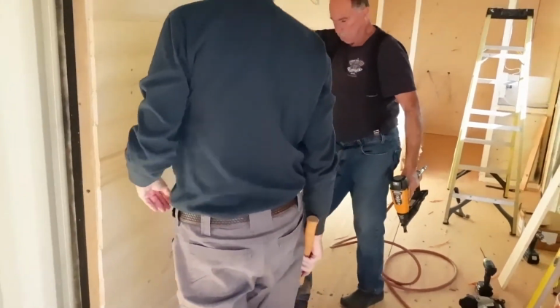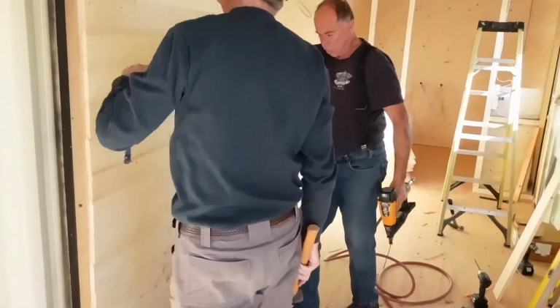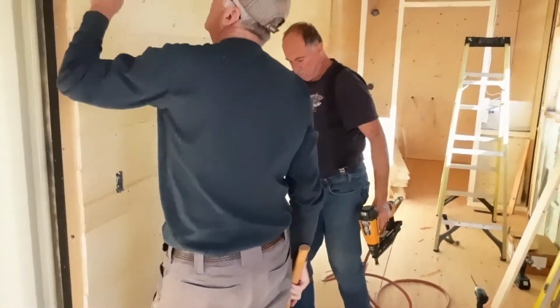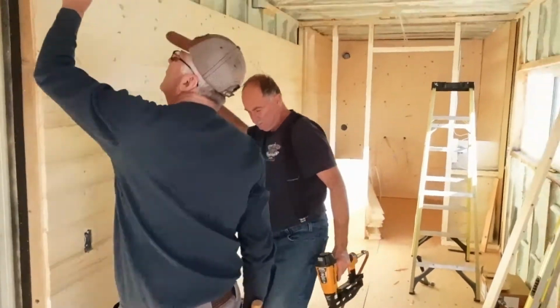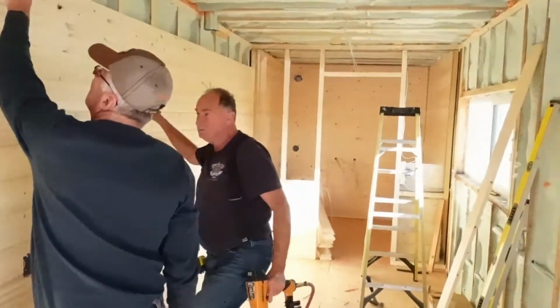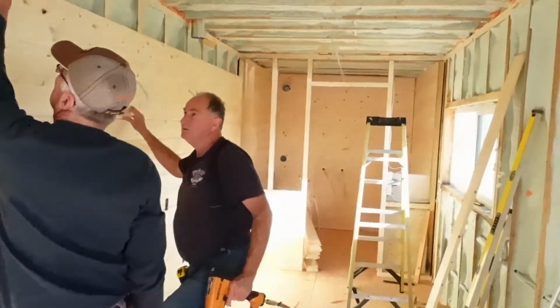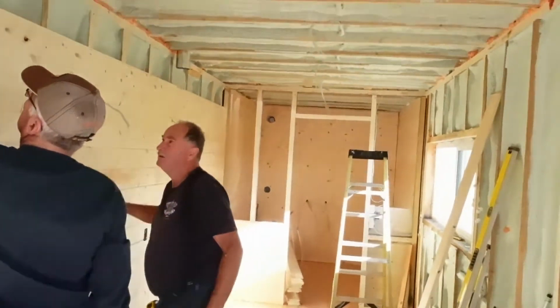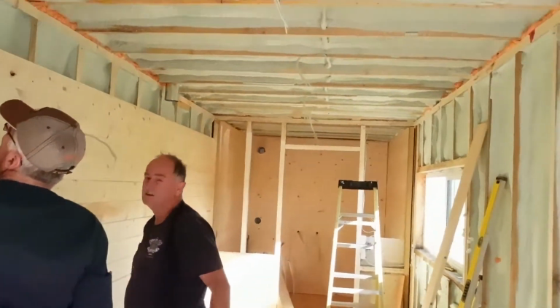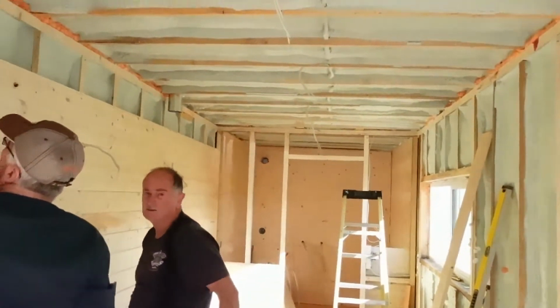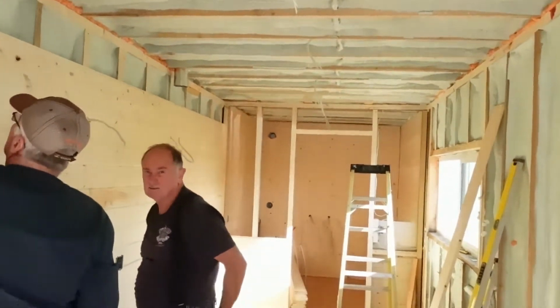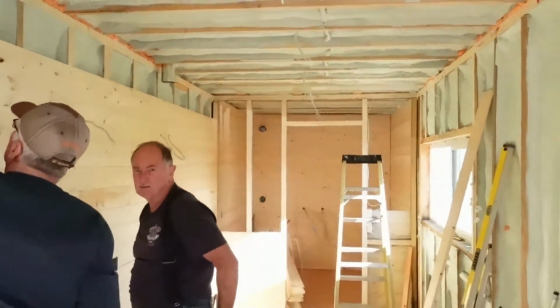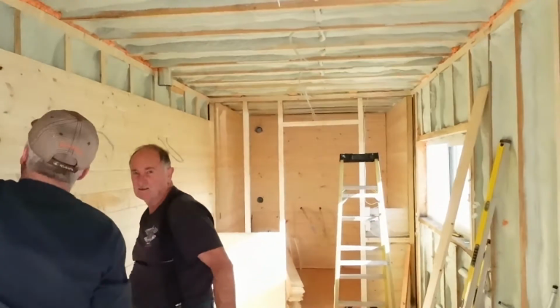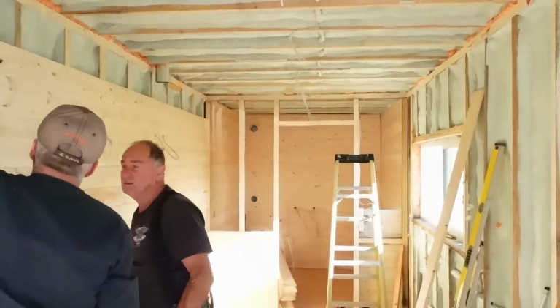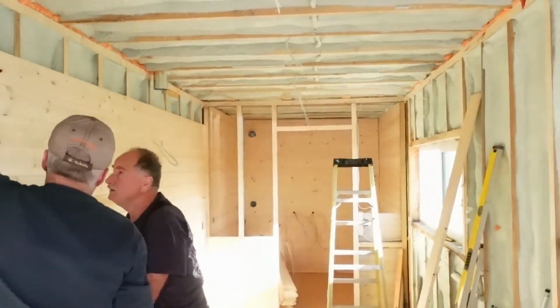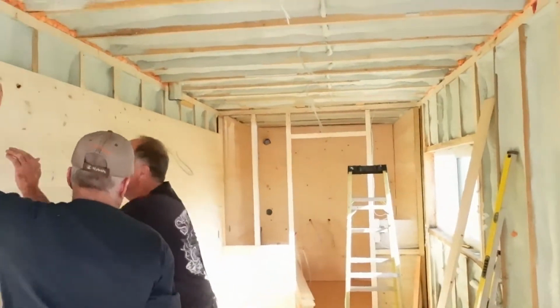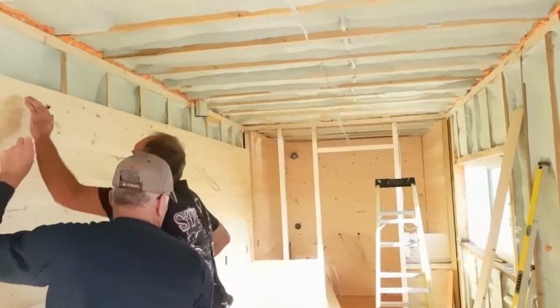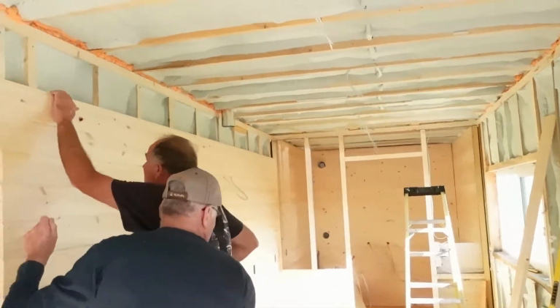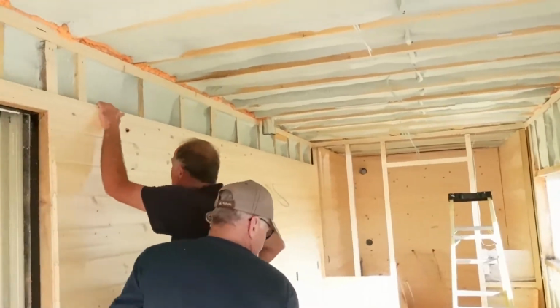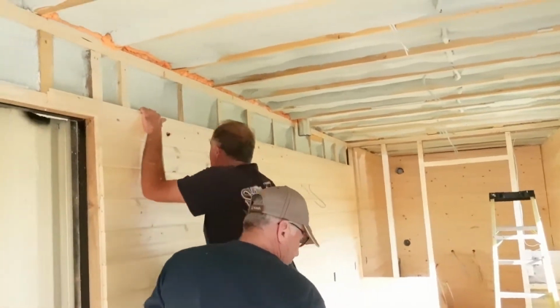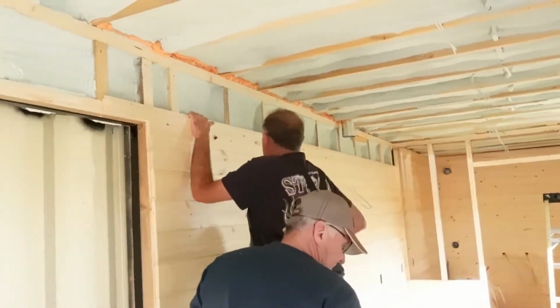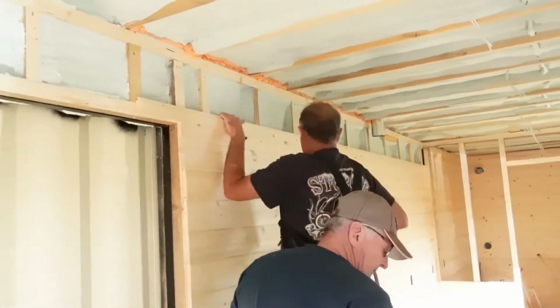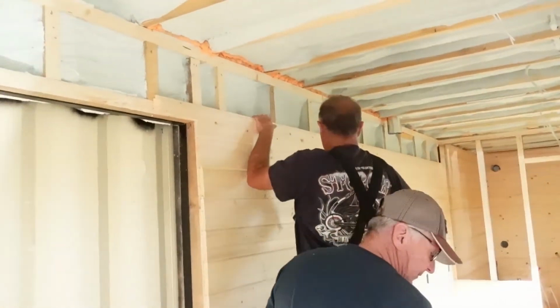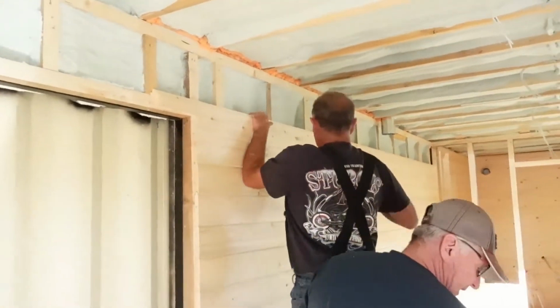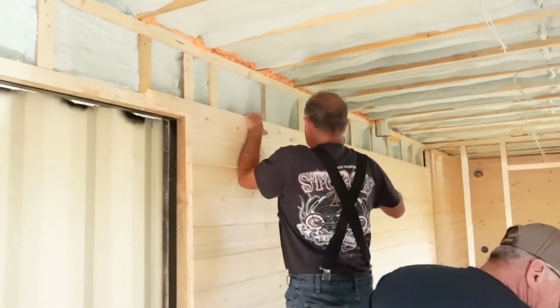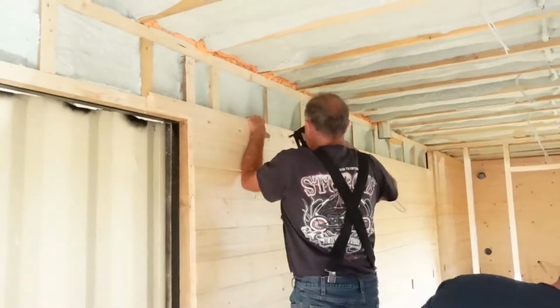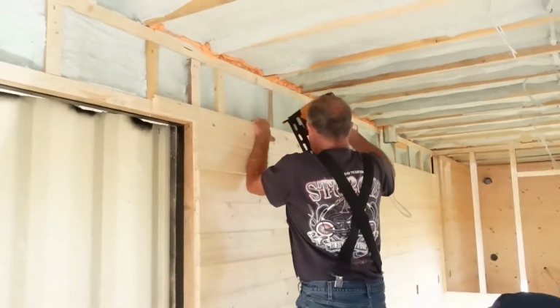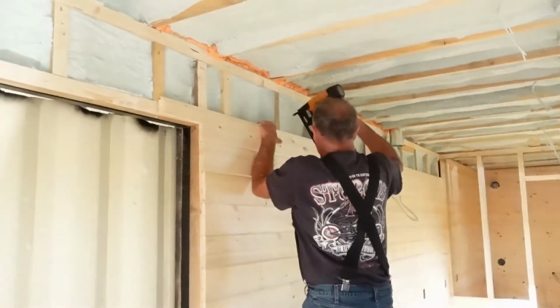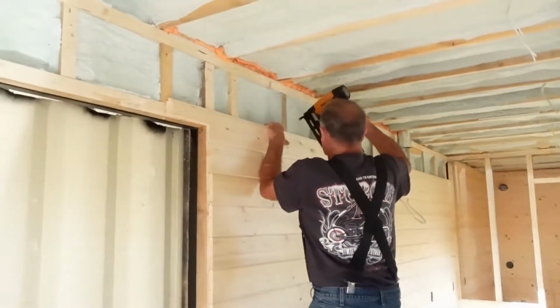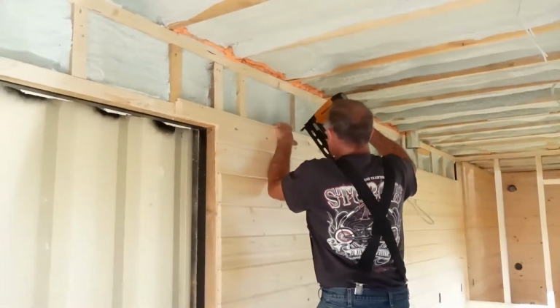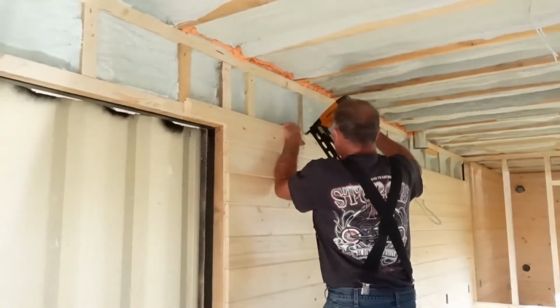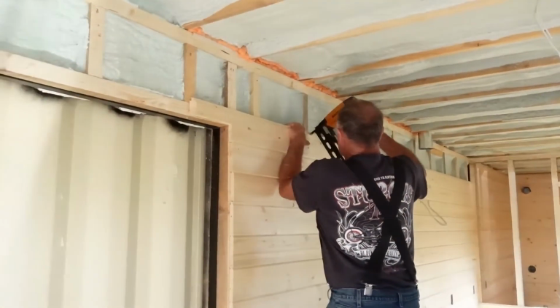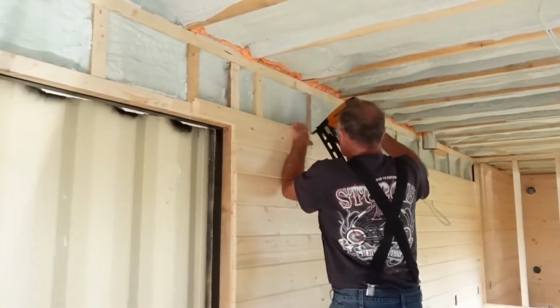Are you guys going to put the scaffolding up to do the ceiling? Yeah, I'll have to go dig it out.